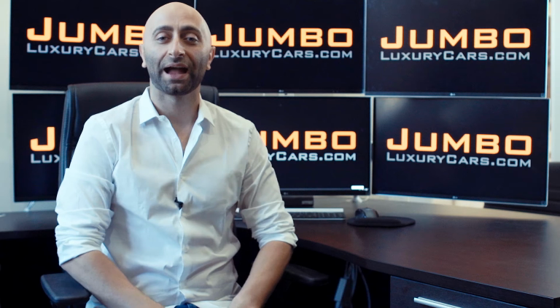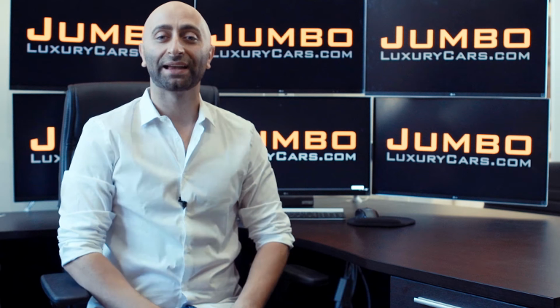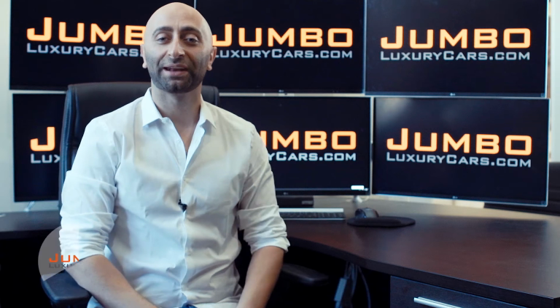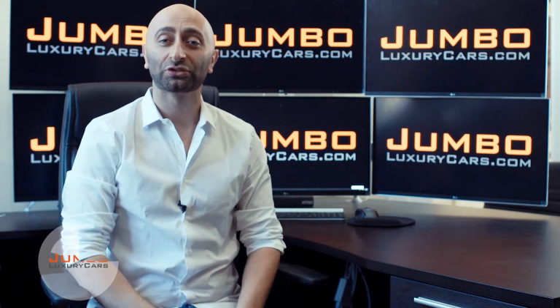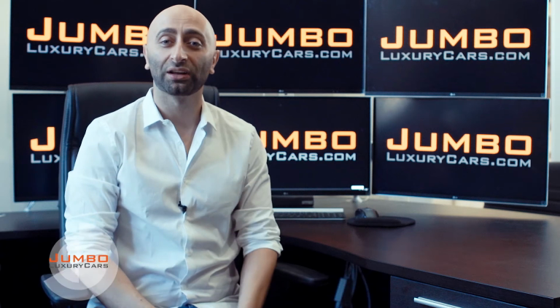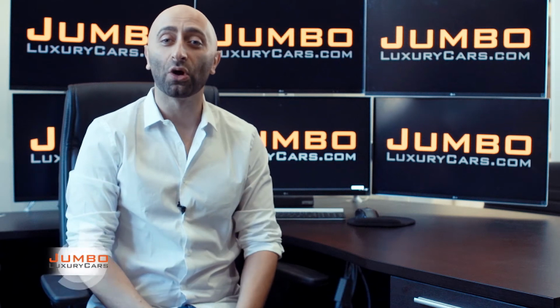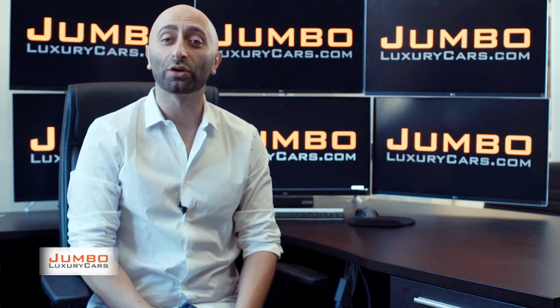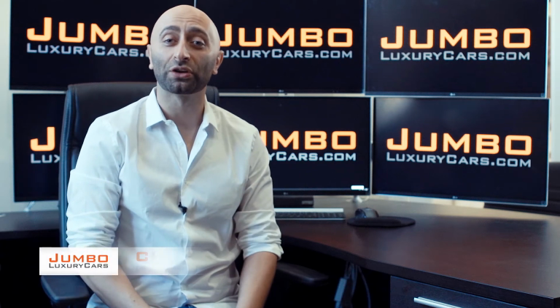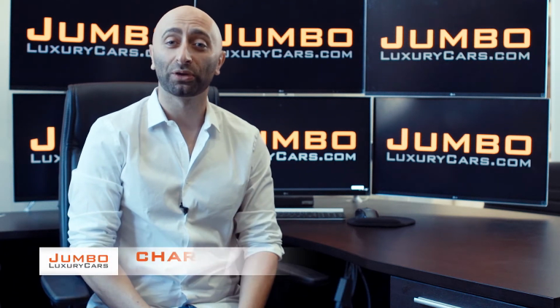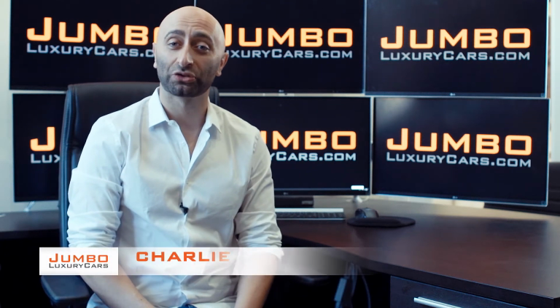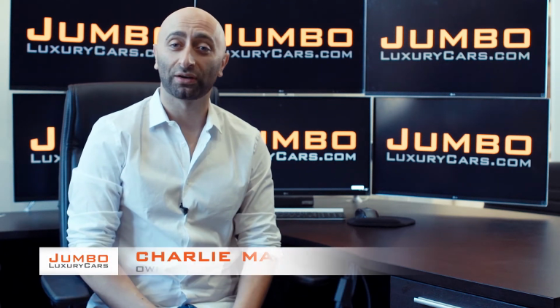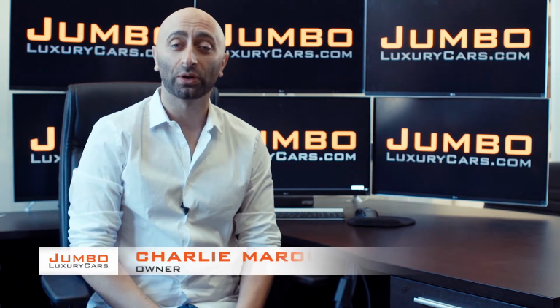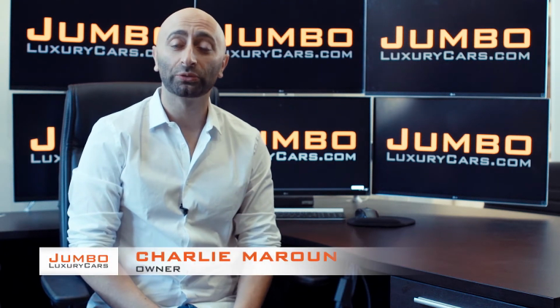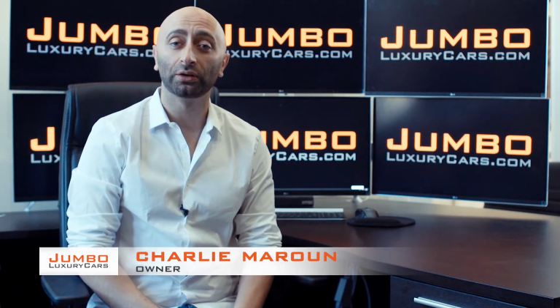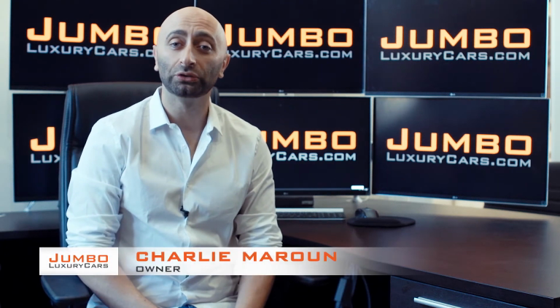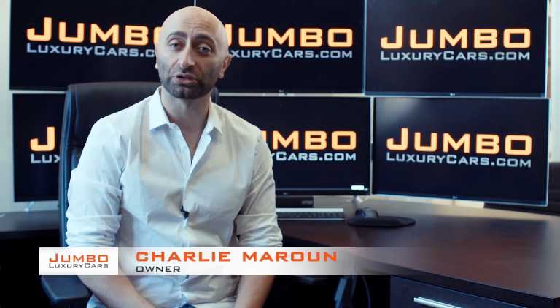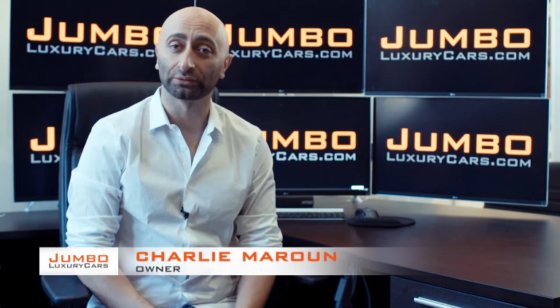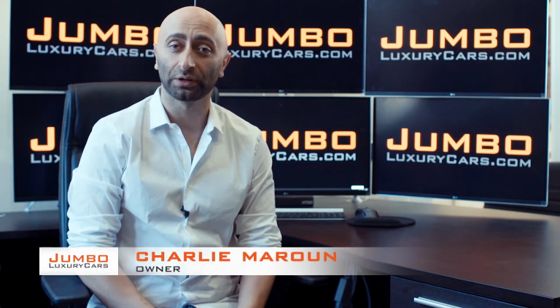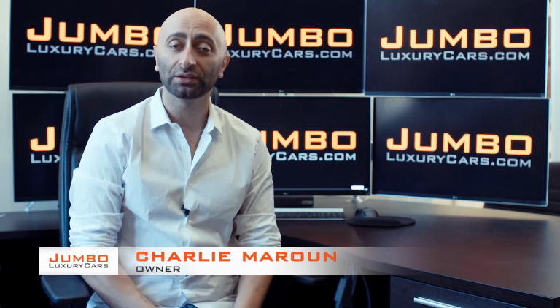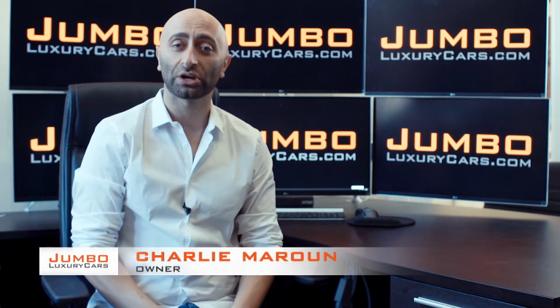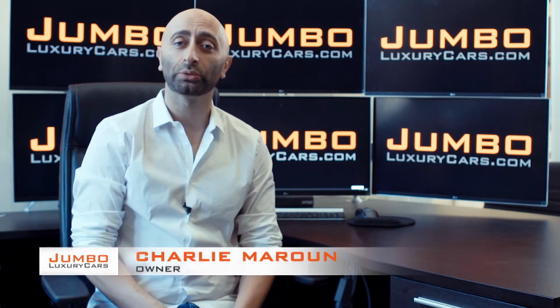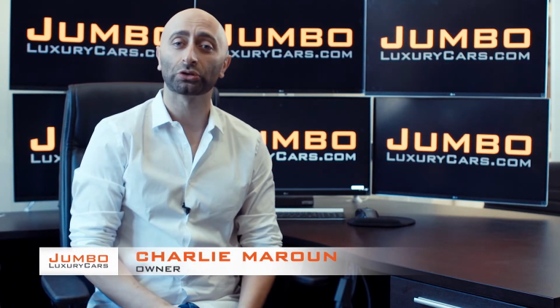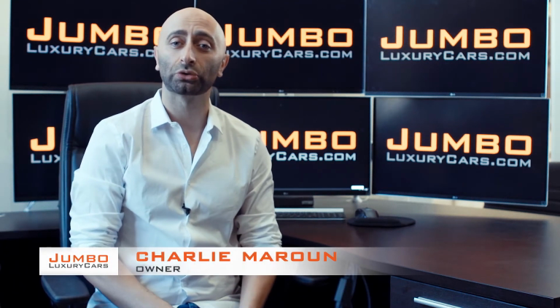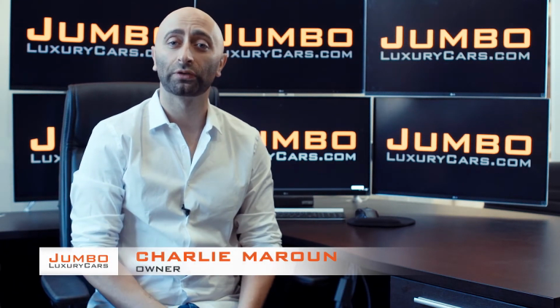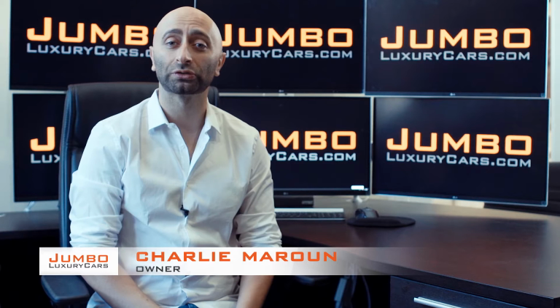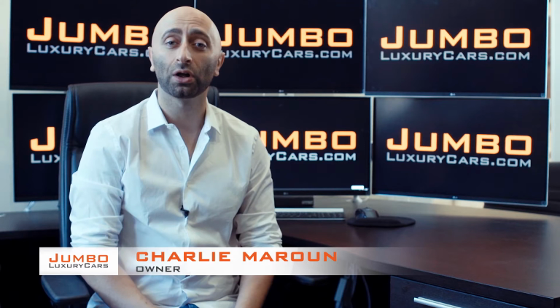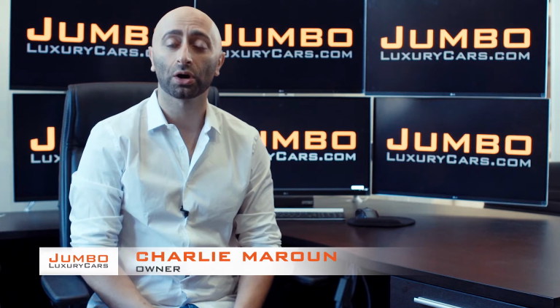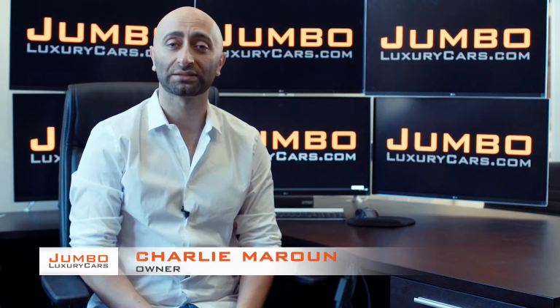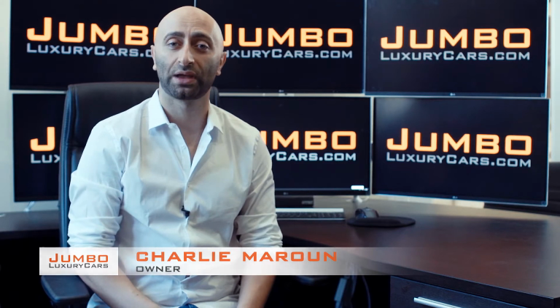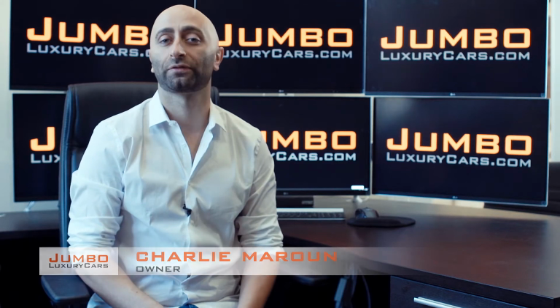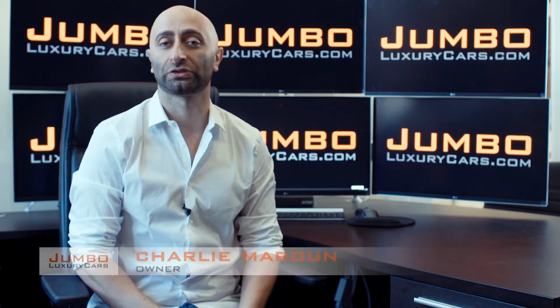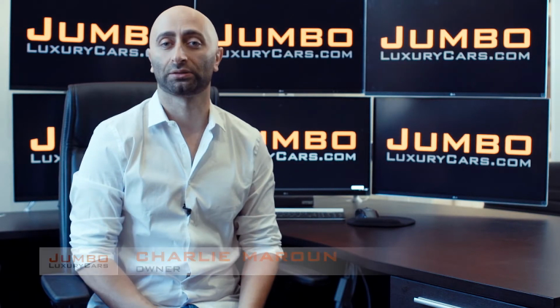Hi guys, my name is Charlie, owner of Jumbo Luxury Cars. Welcome to our YouTube channel. On this channel, I'm going to show you videos of all the cars that we have for sale.